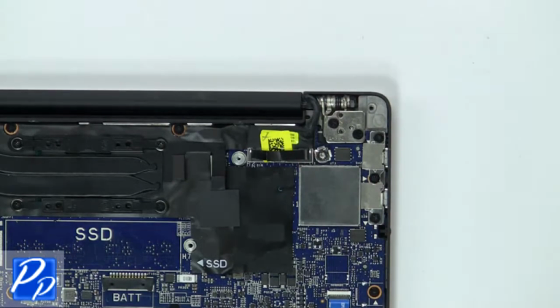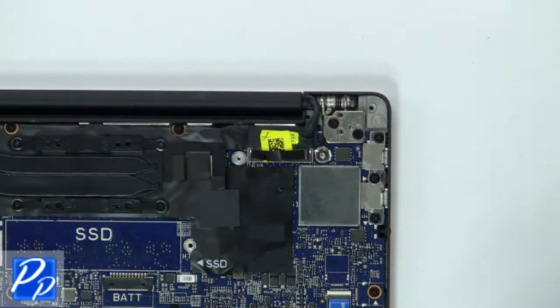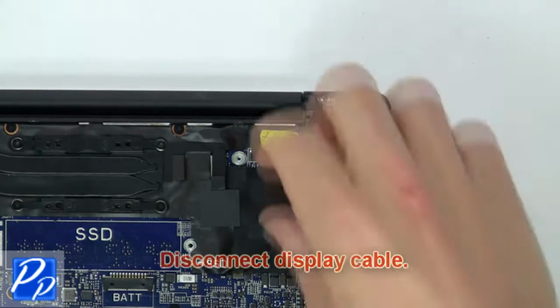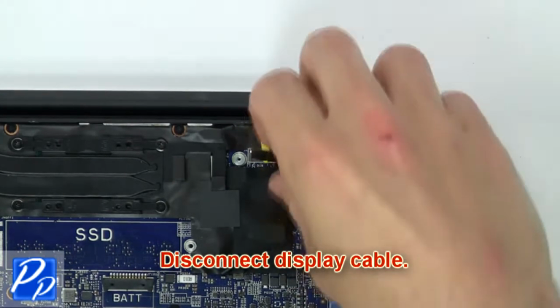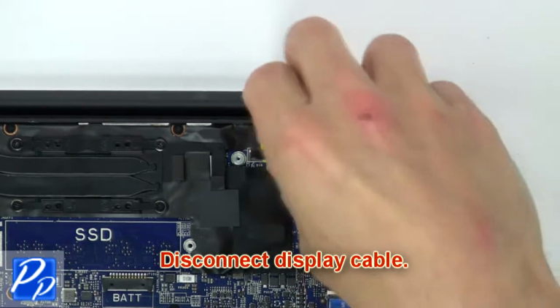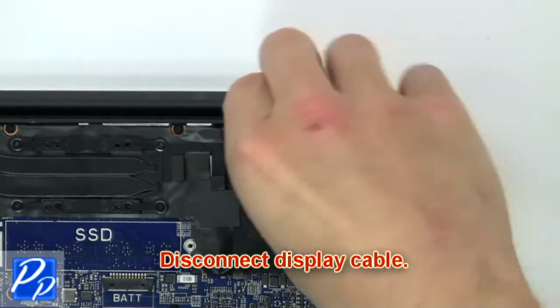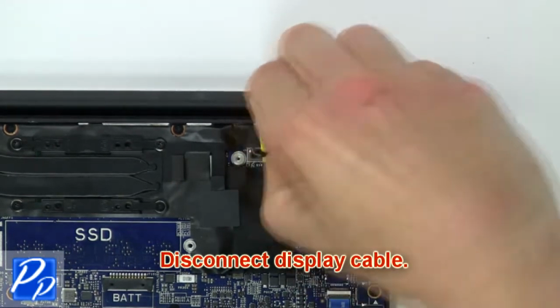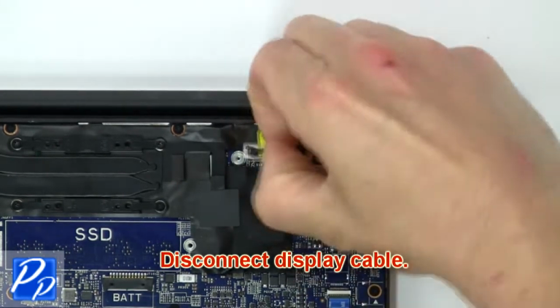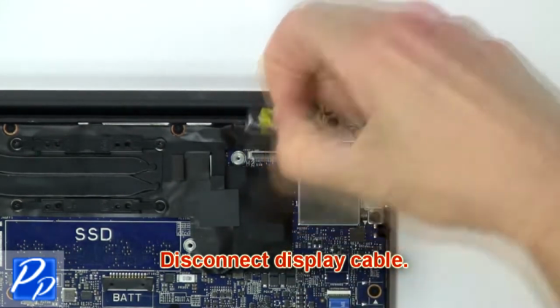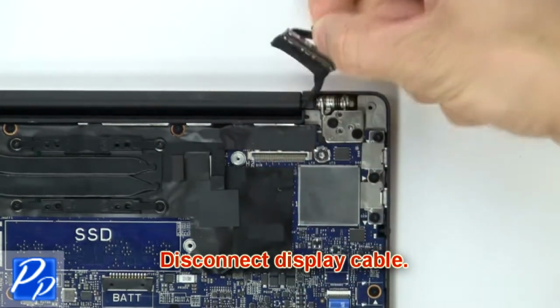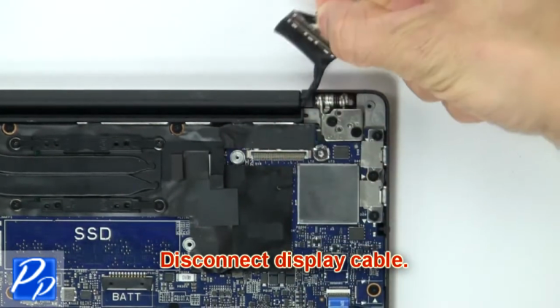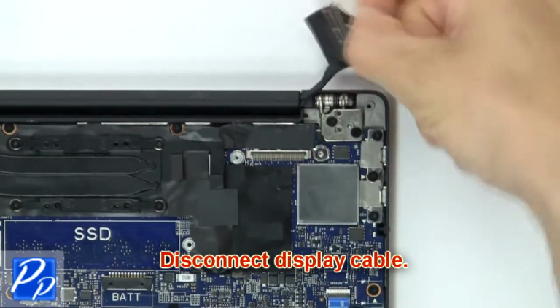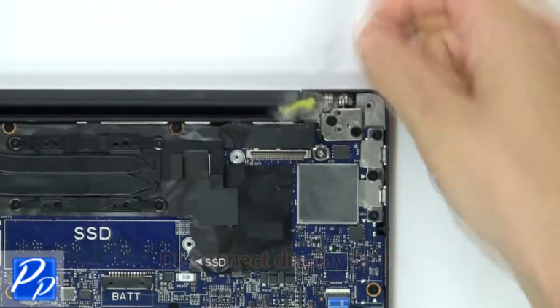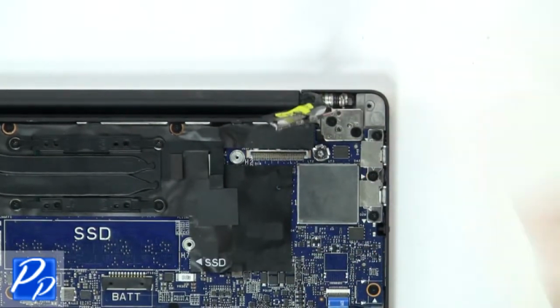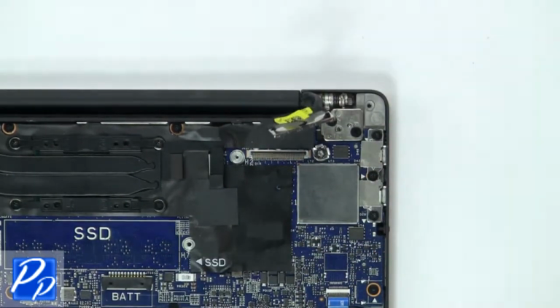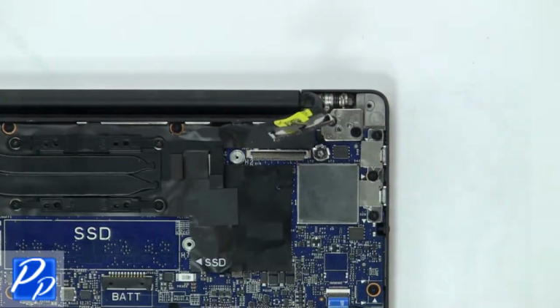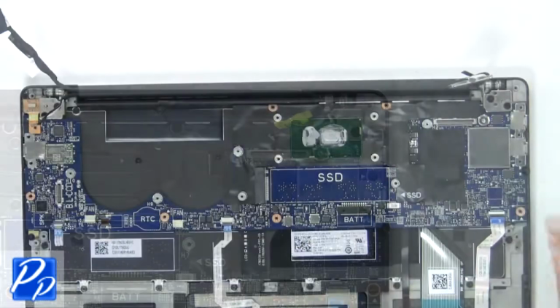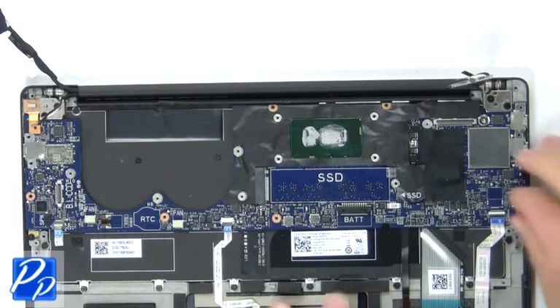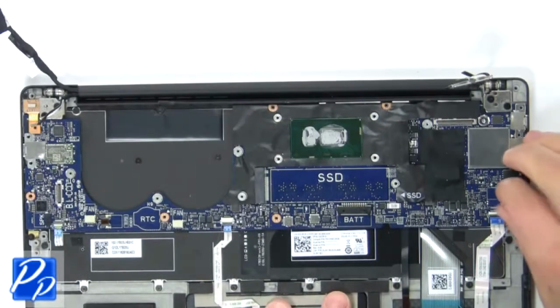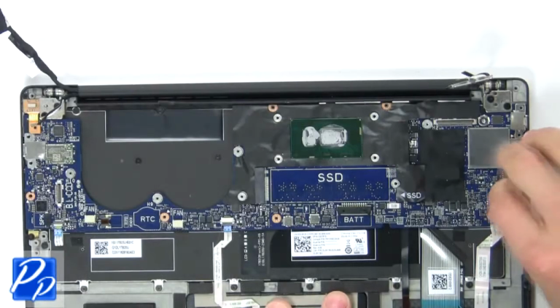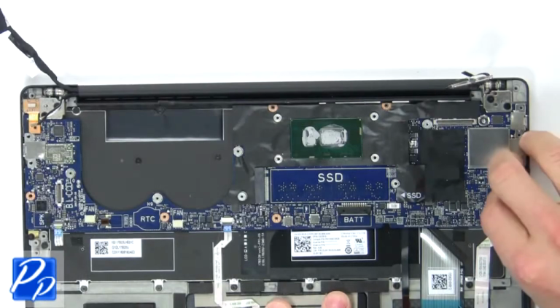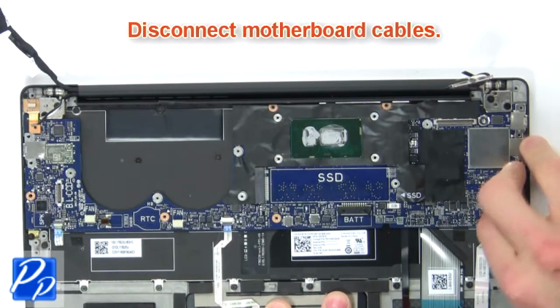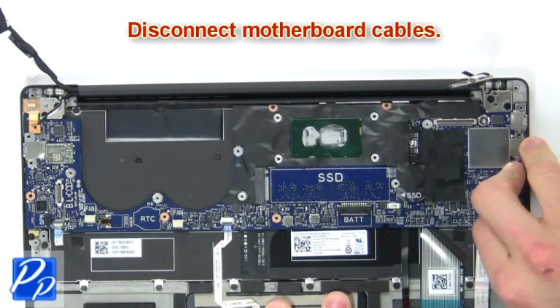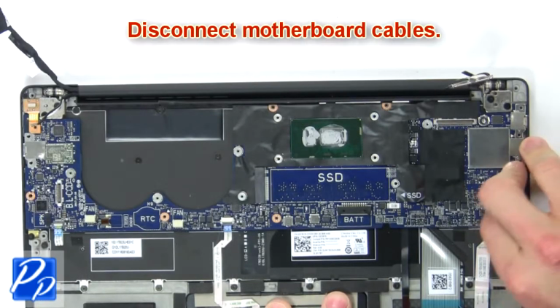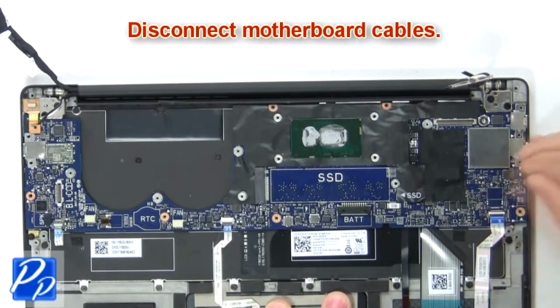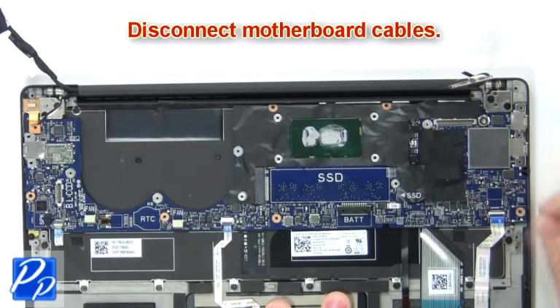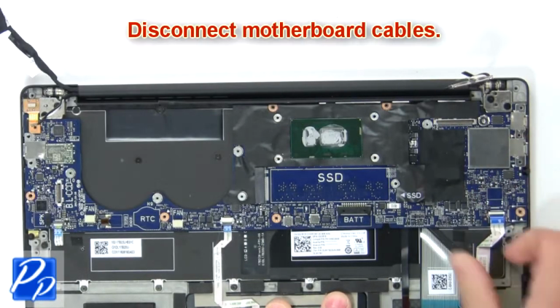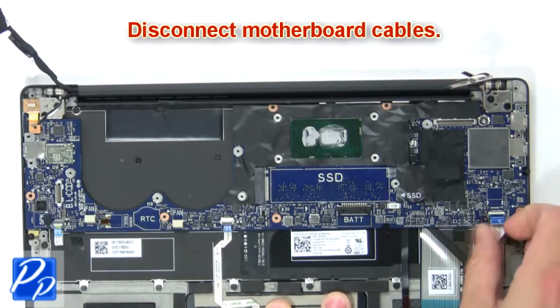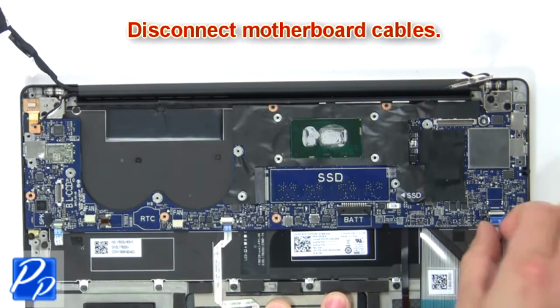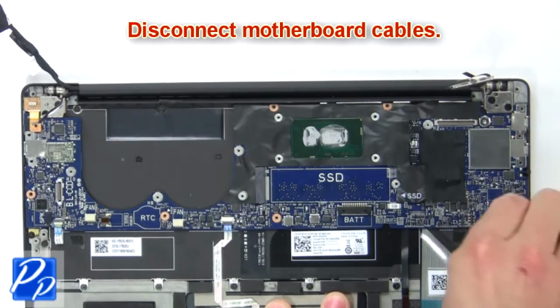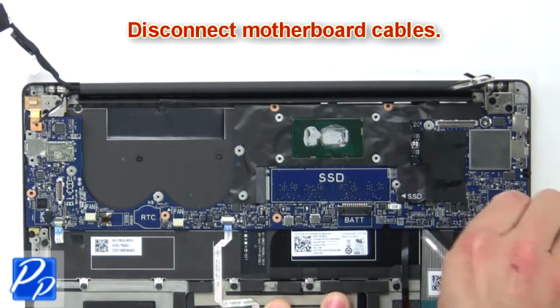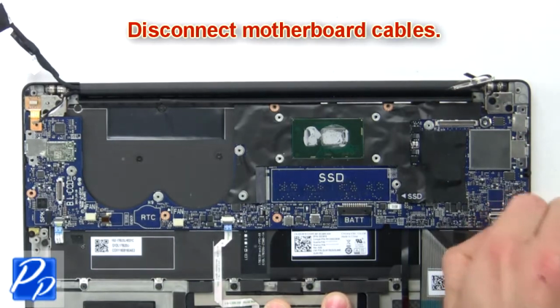Then disconnect the display cable. Then disconnect the motherboard cables.